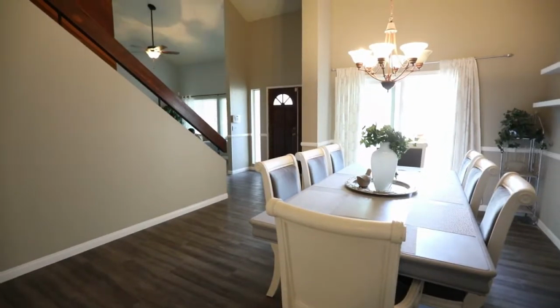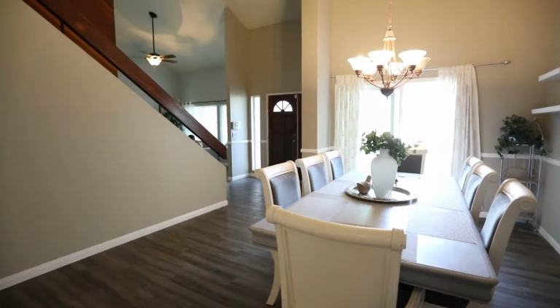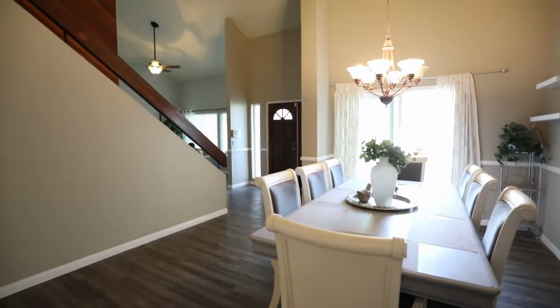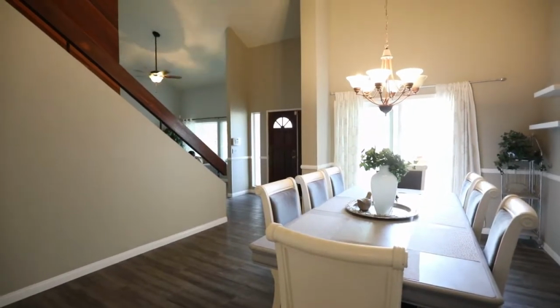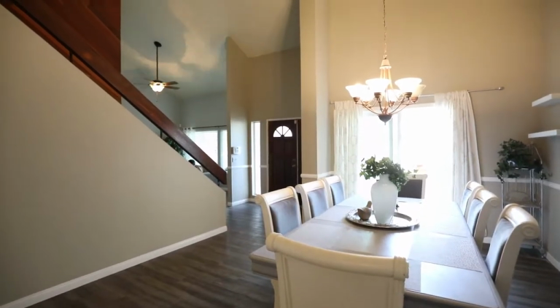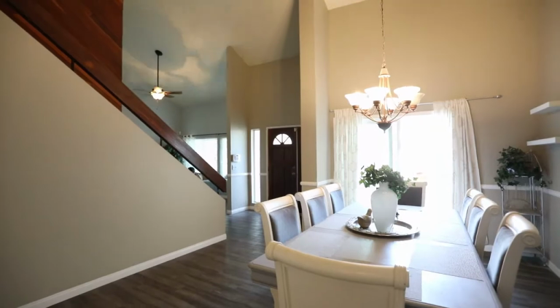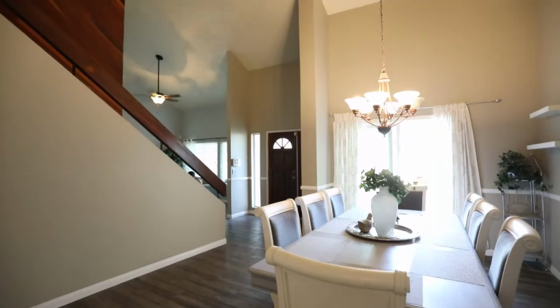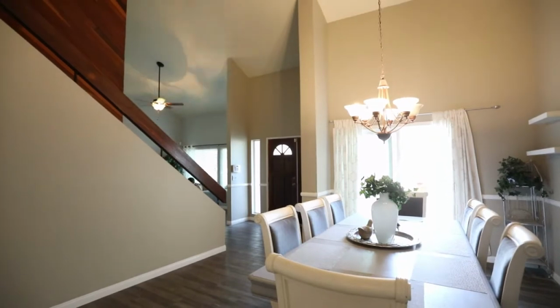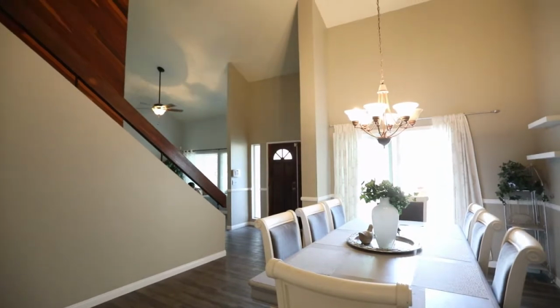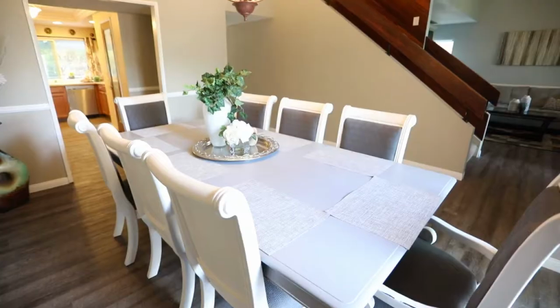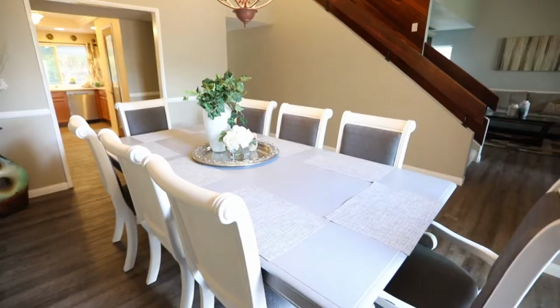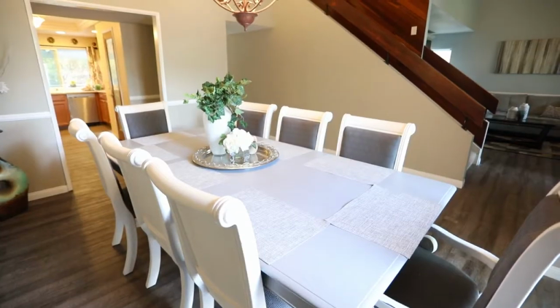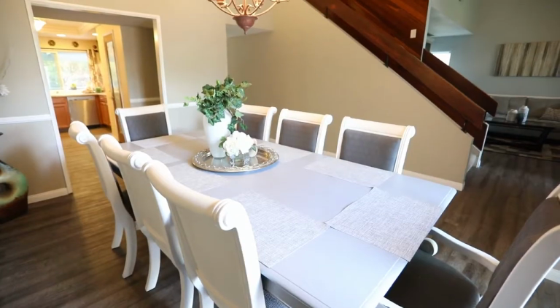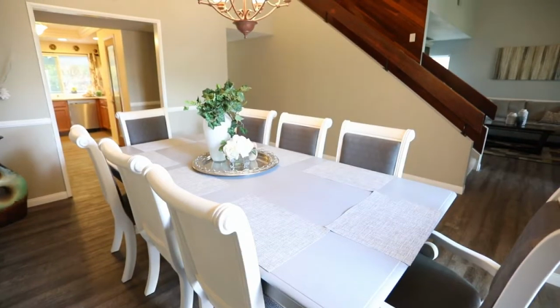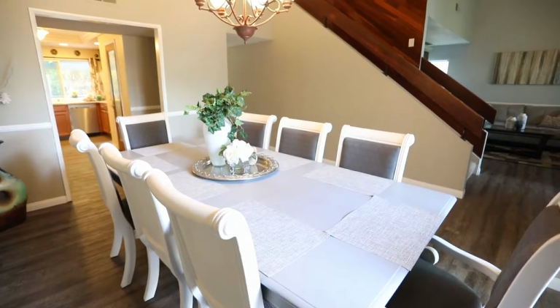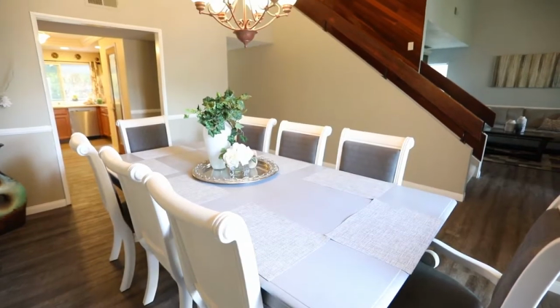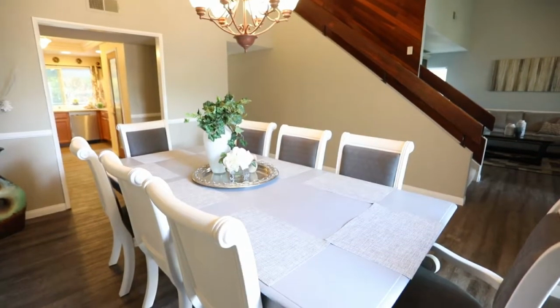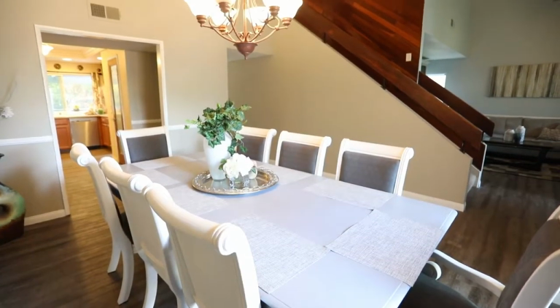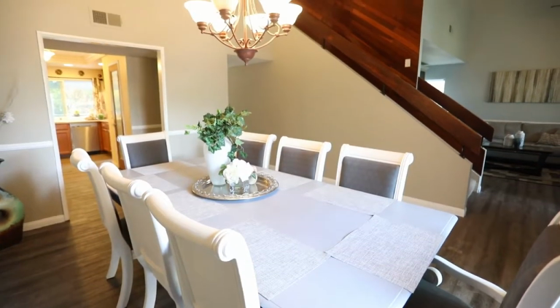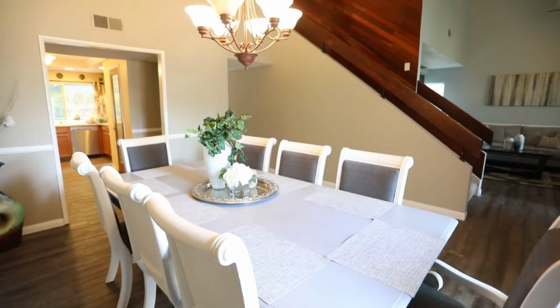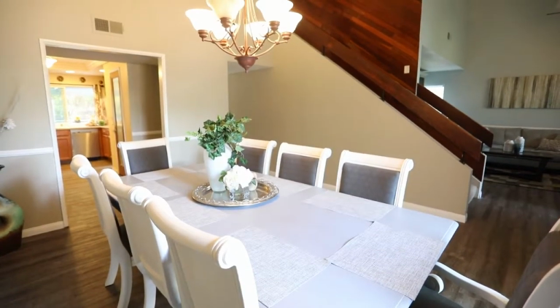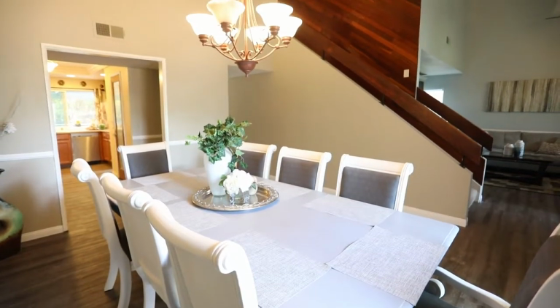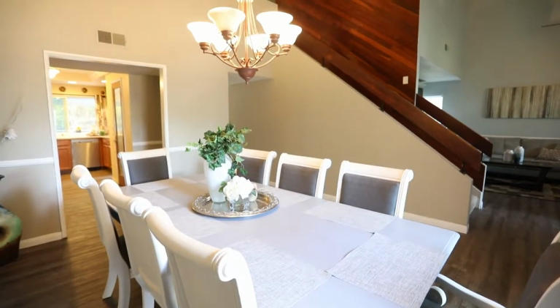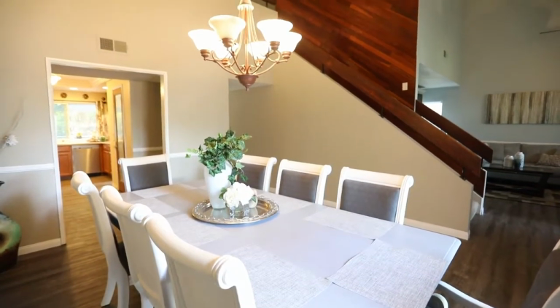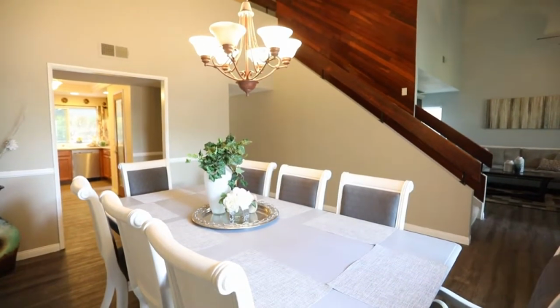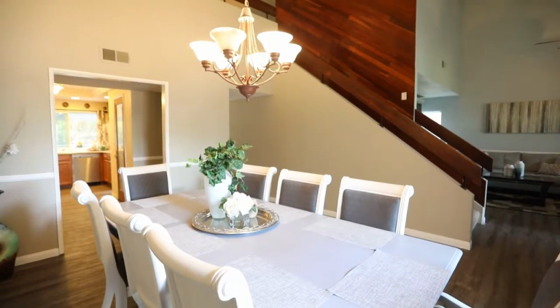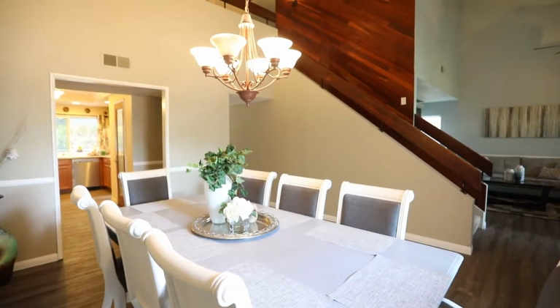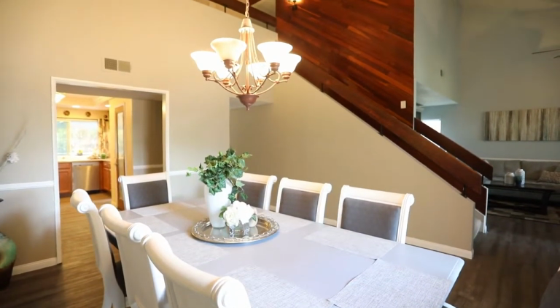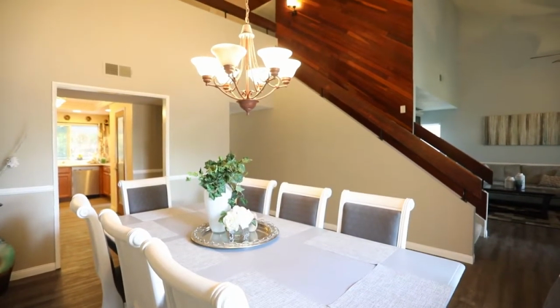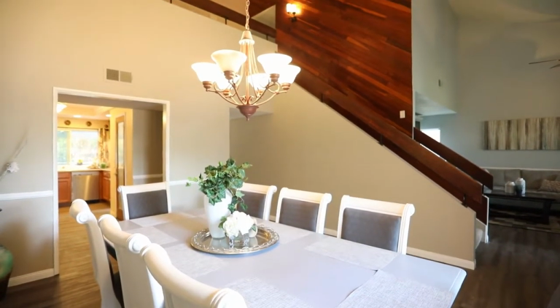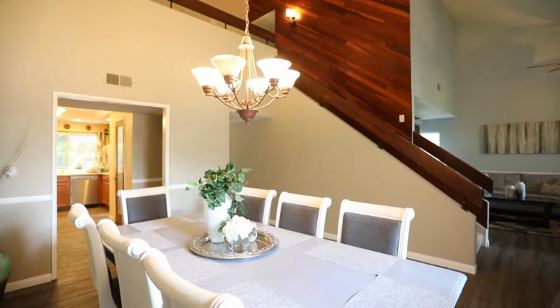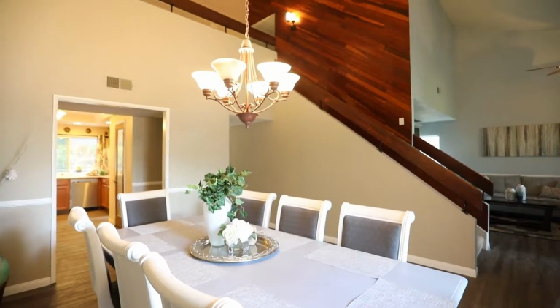Directly adjacent is the dining room, which features upgraded flooring, new paint, a sliding glass door and a chandelier.